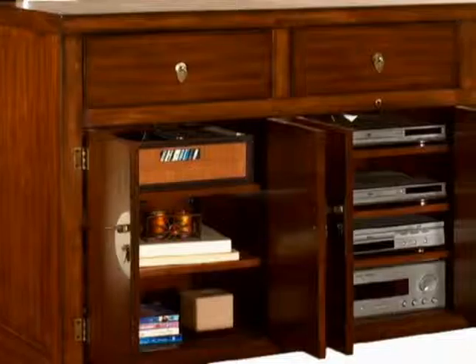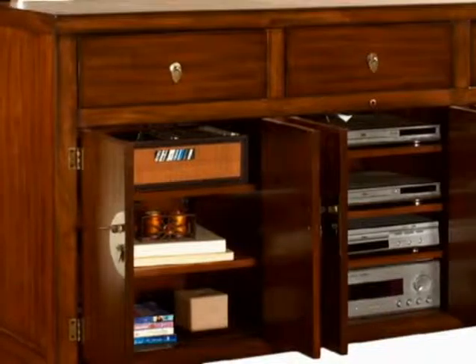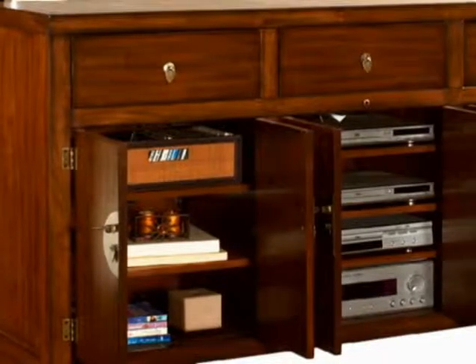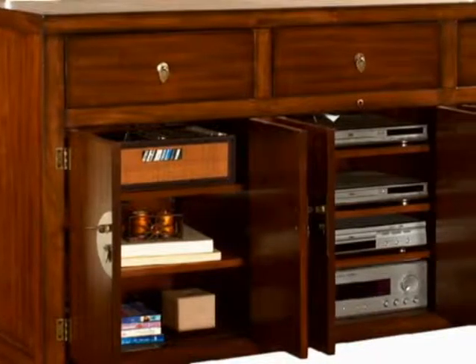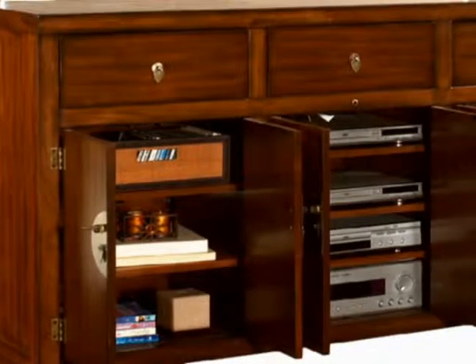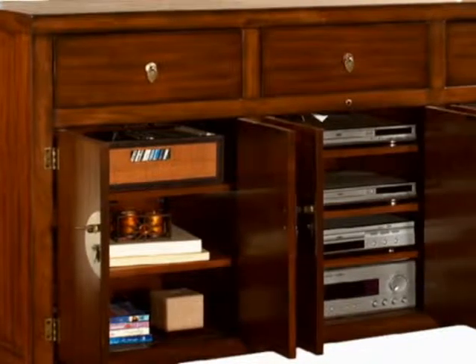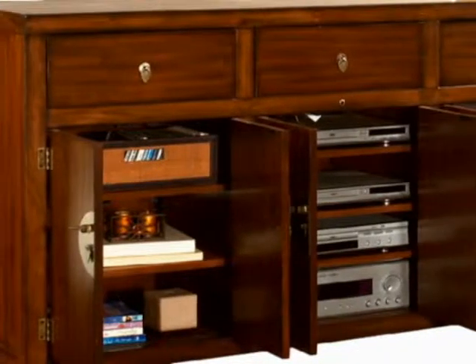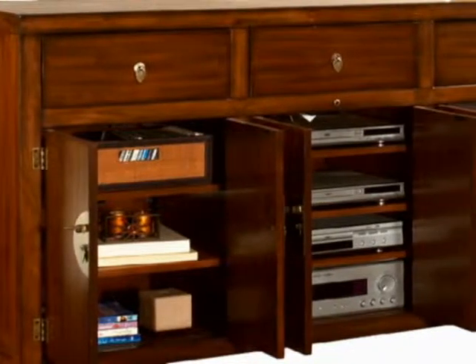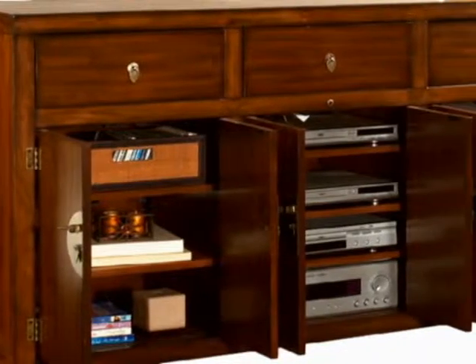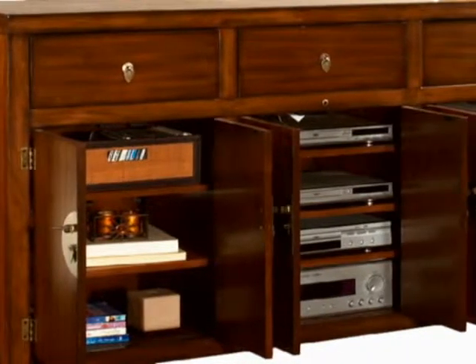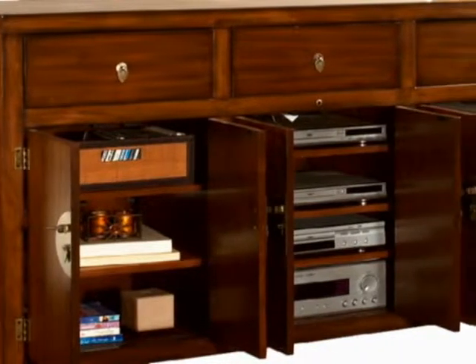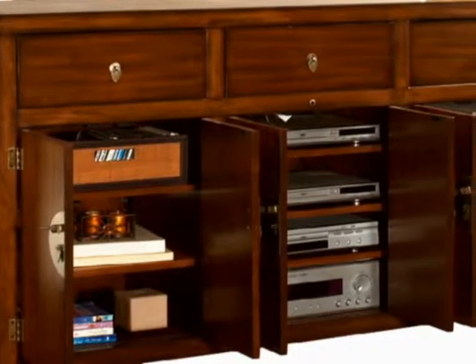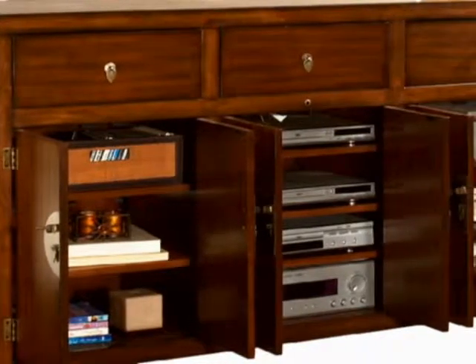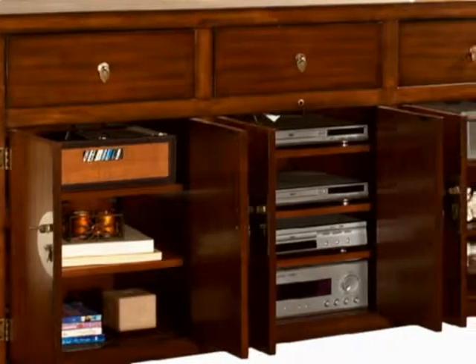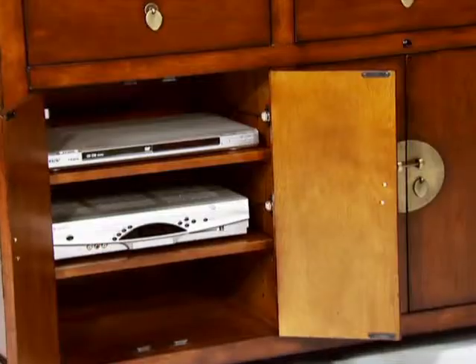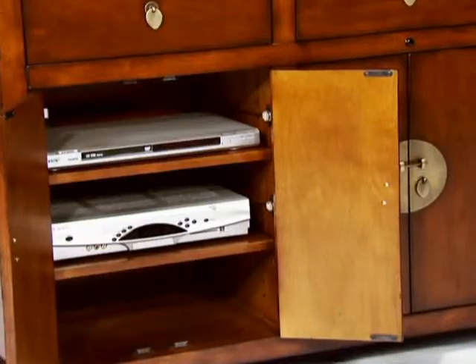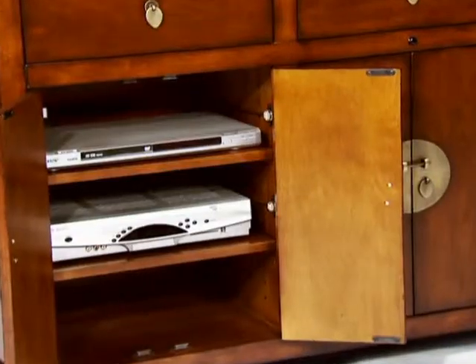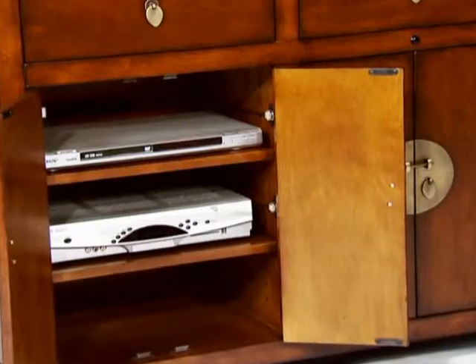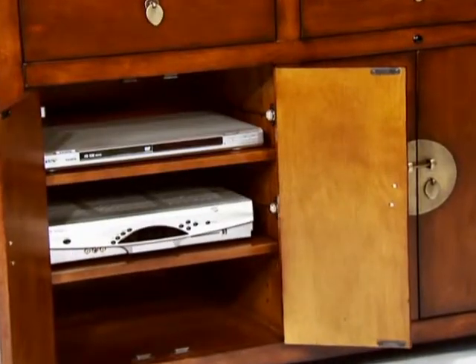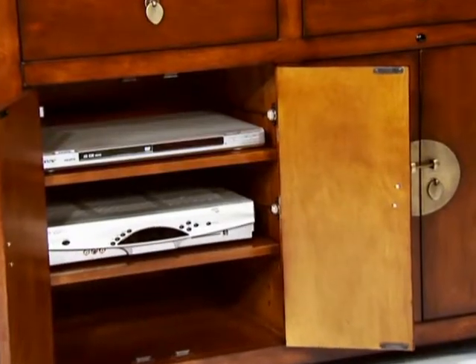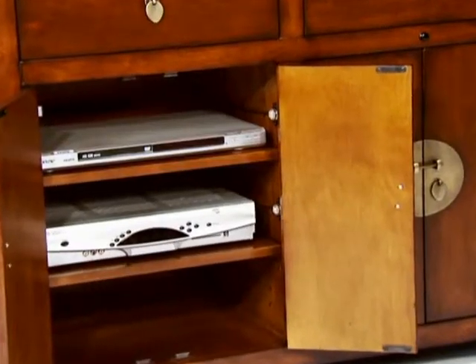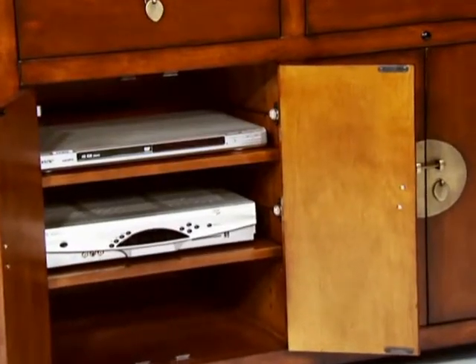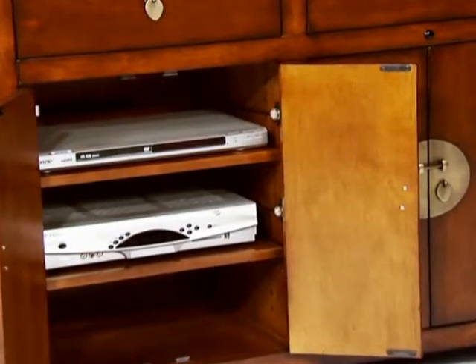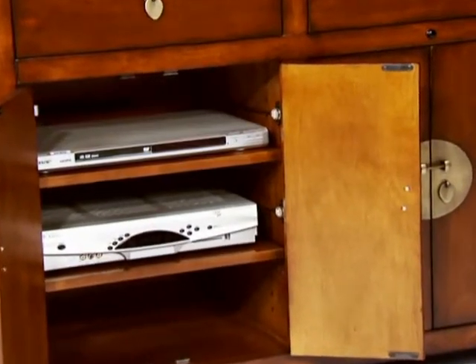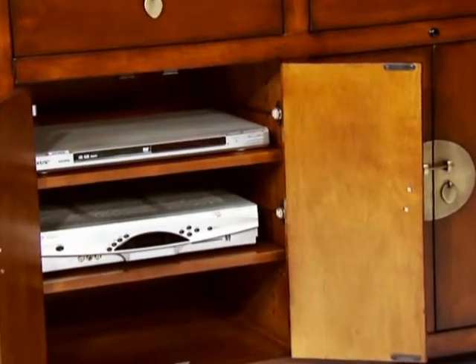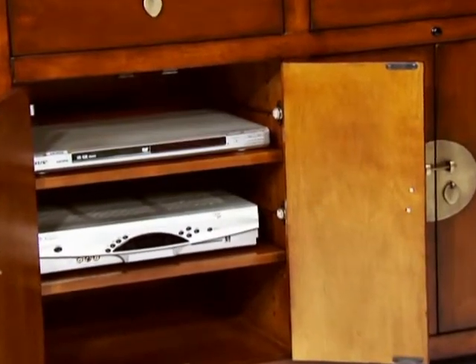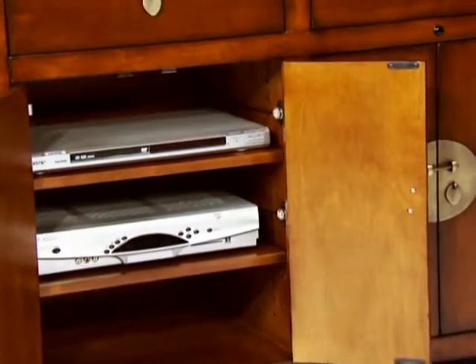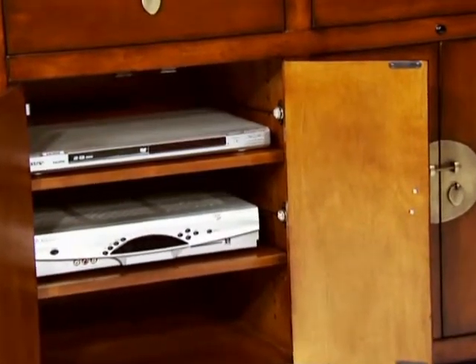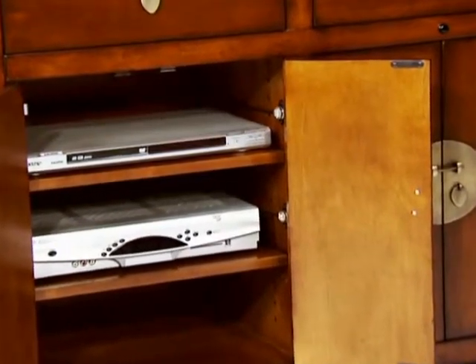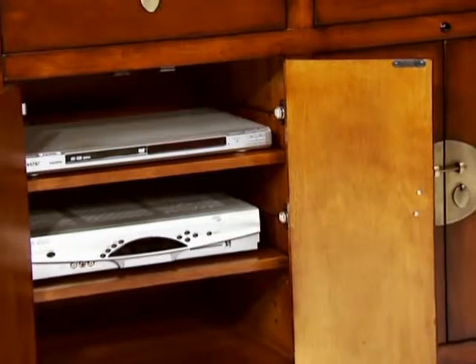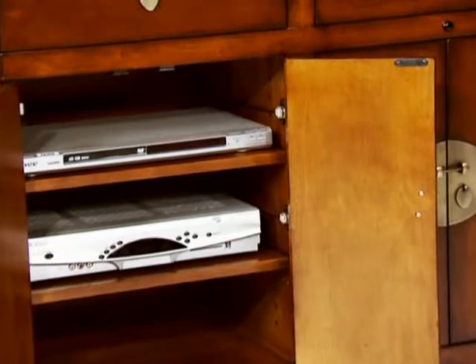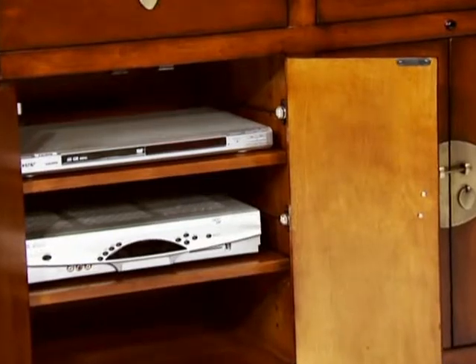Three full-depth drawers for storage, plus adjustable shelves with space for electronics or a center speaker.